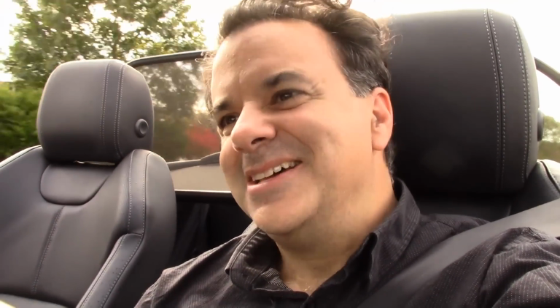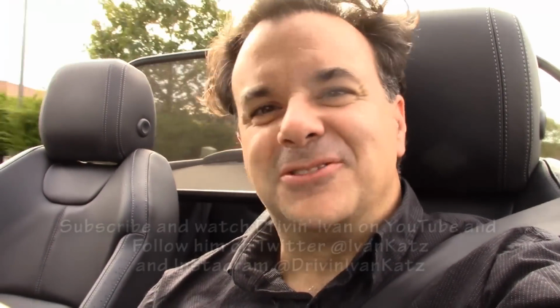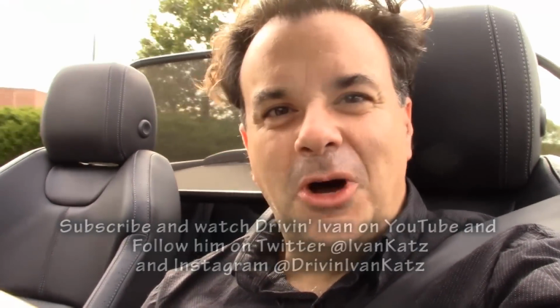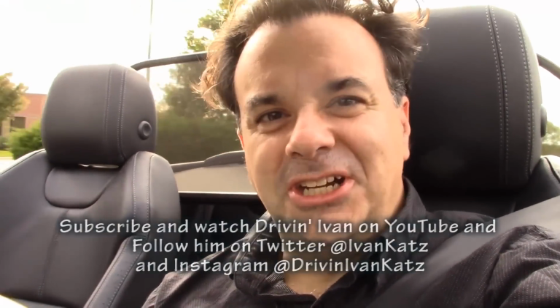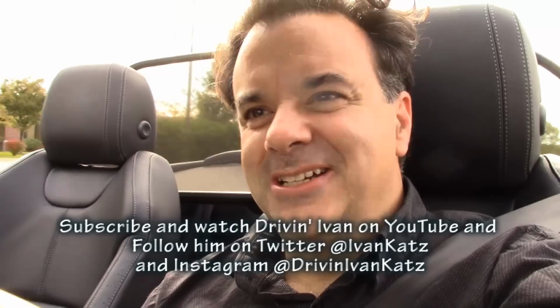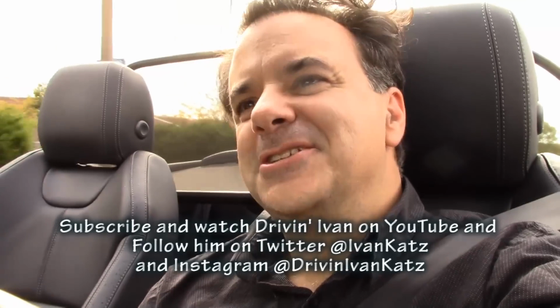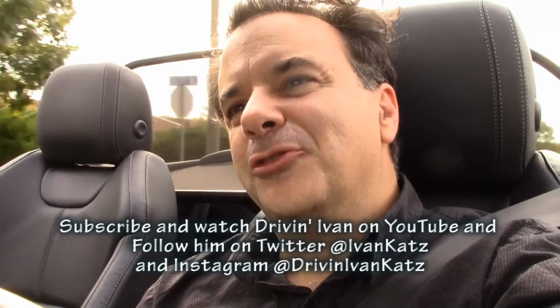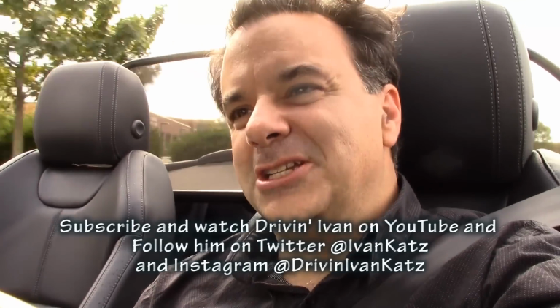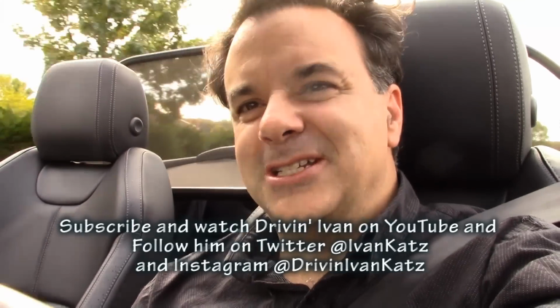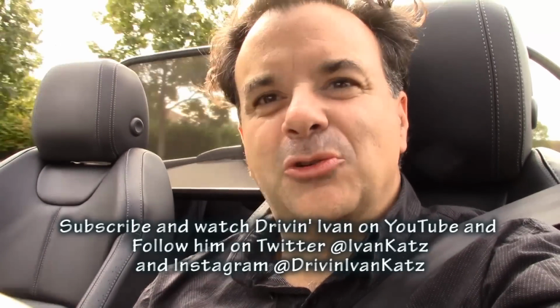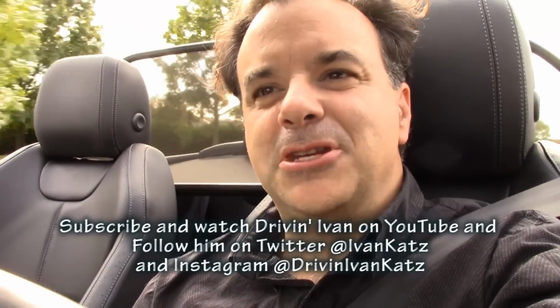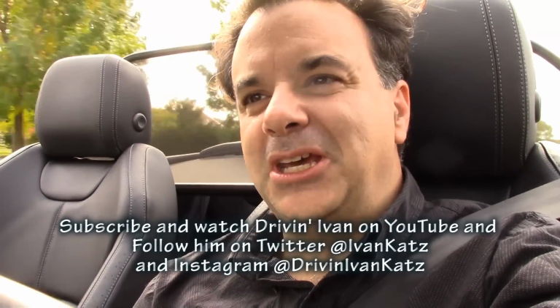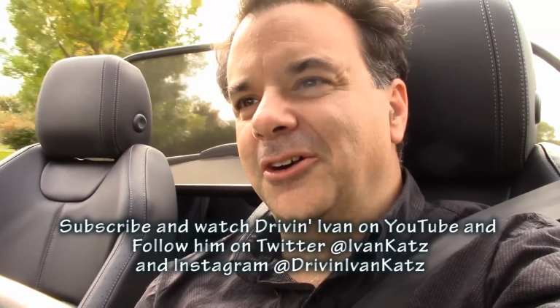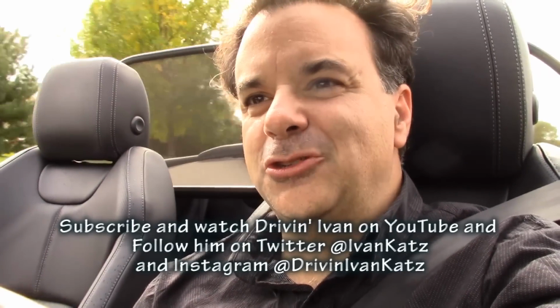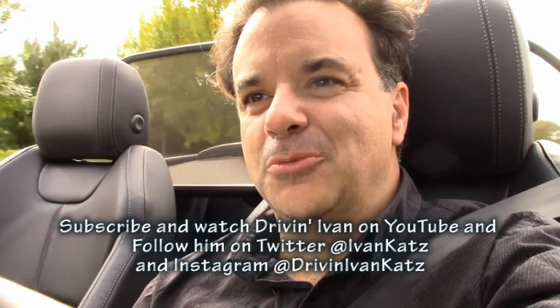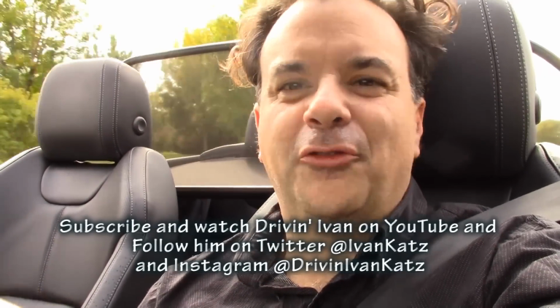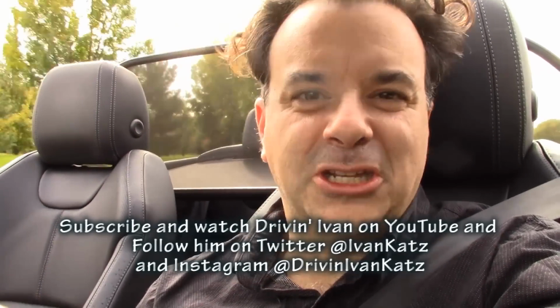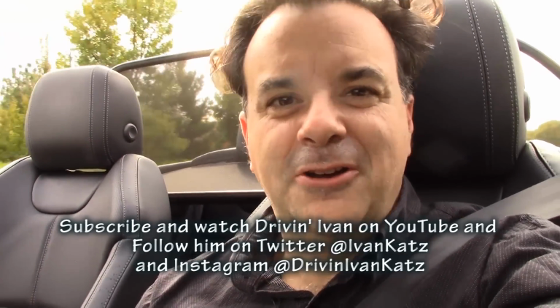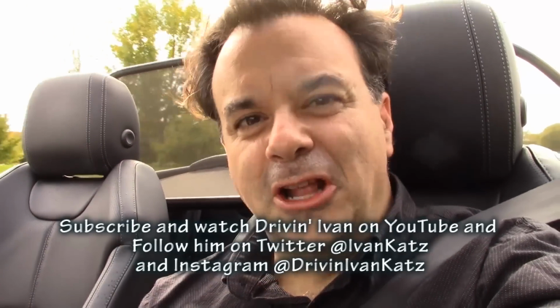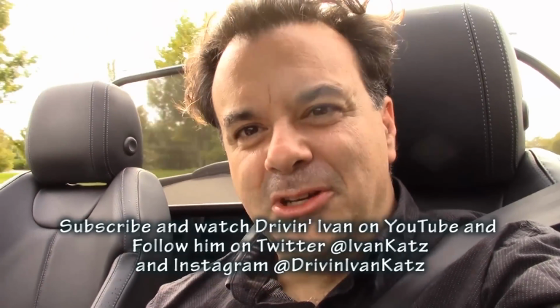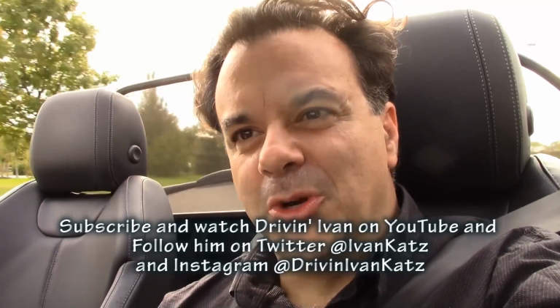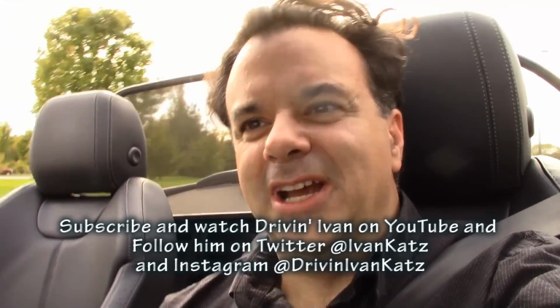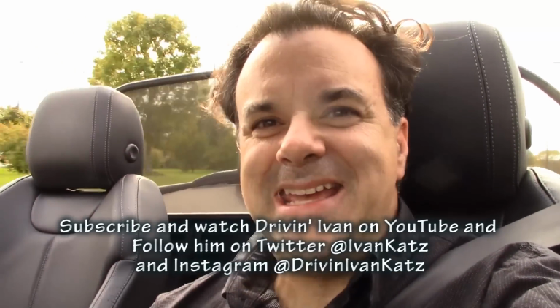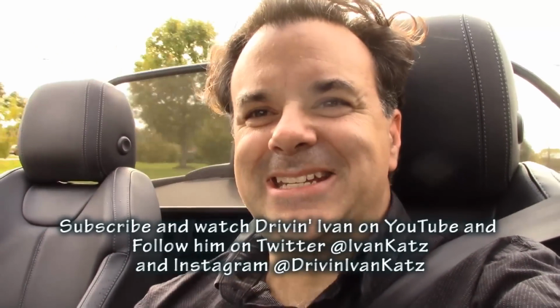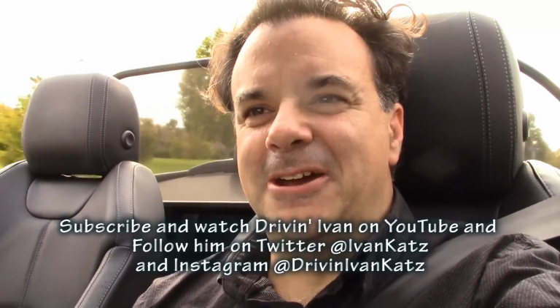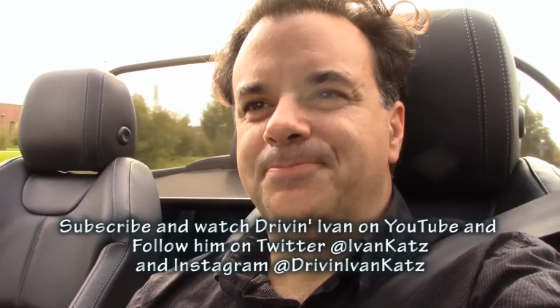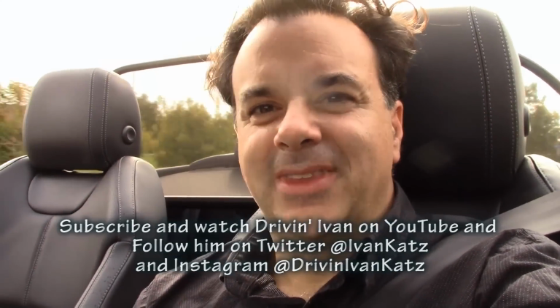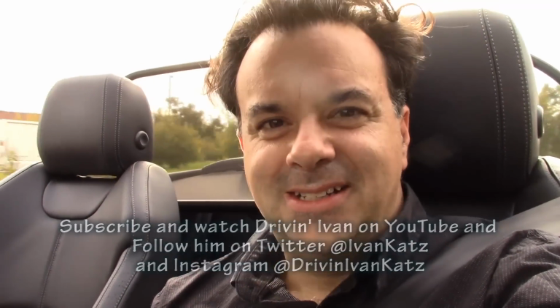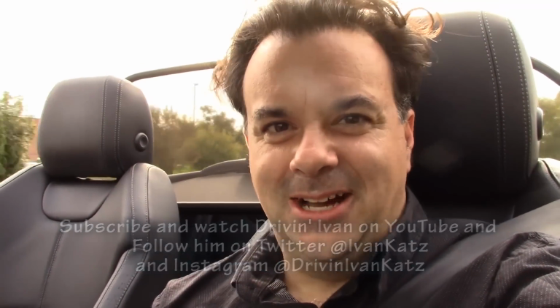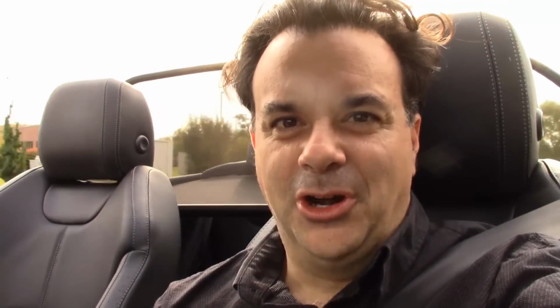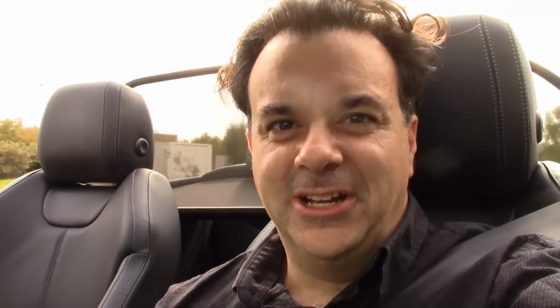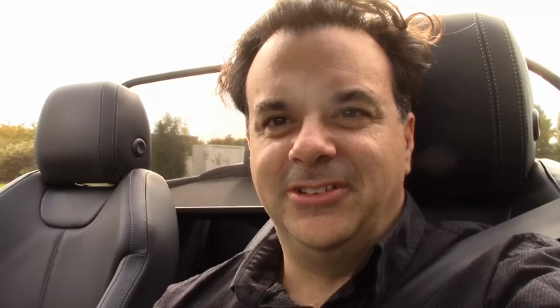I am impressed. Thanks for watching. Don't forget to subscribe on YouTube and follow me on Twitter and Instagram. I'm Driving Ivan.